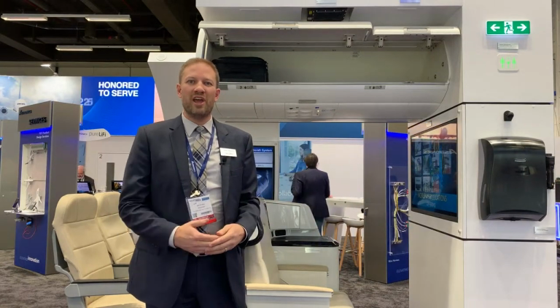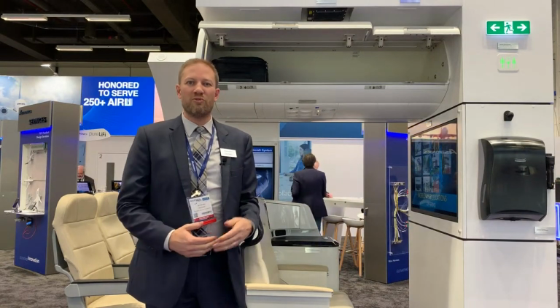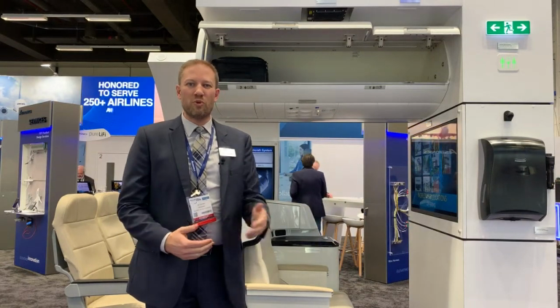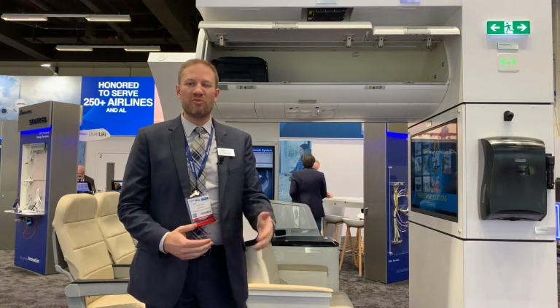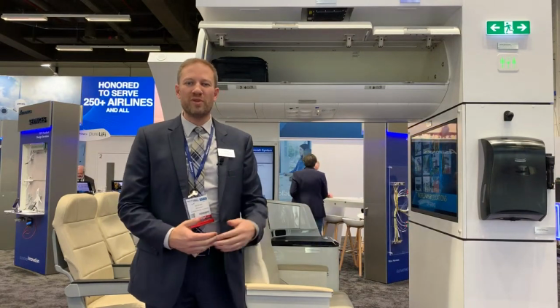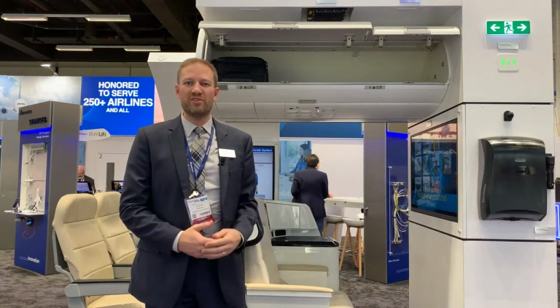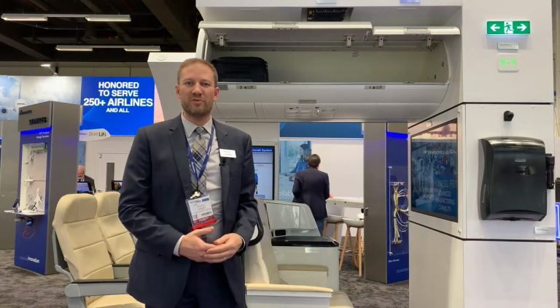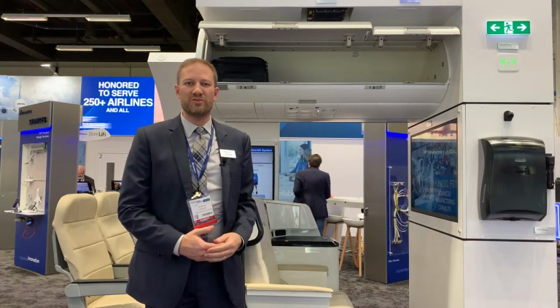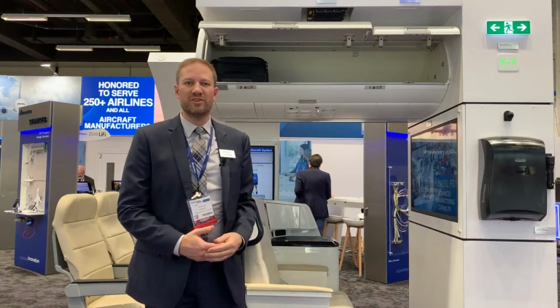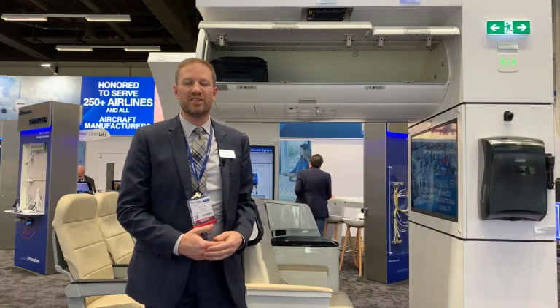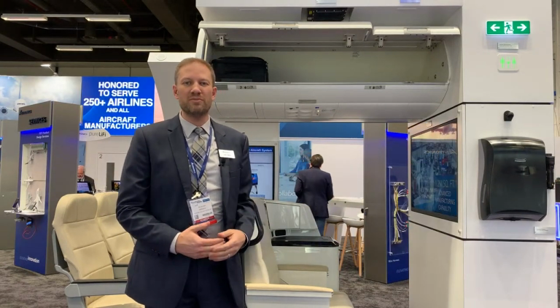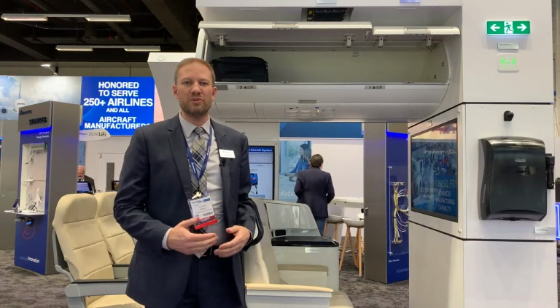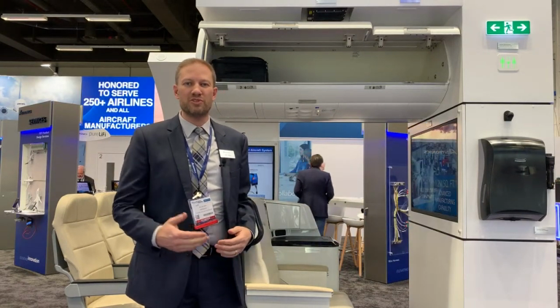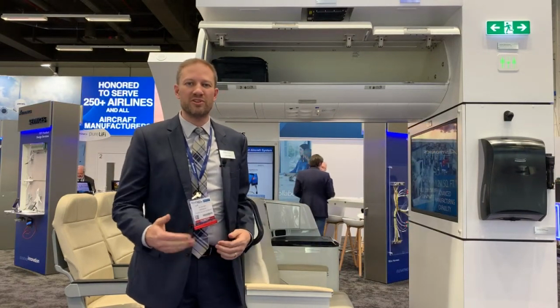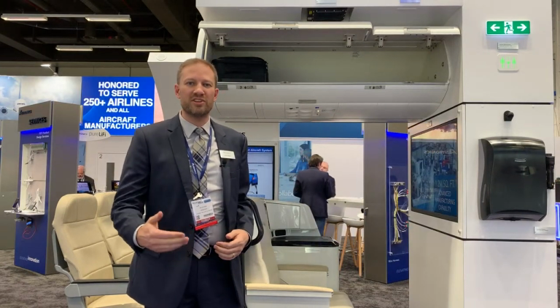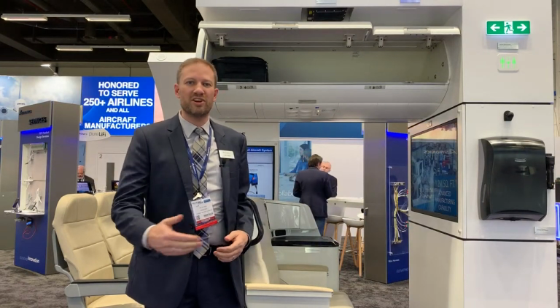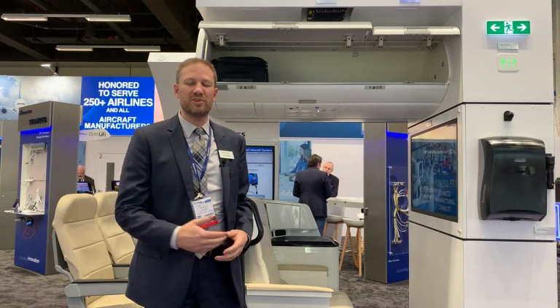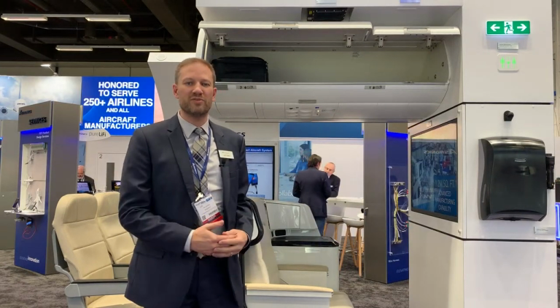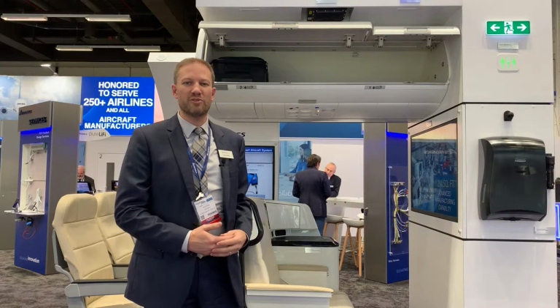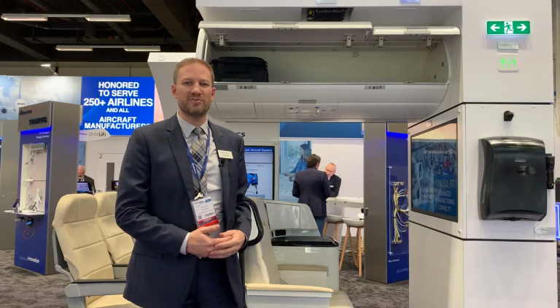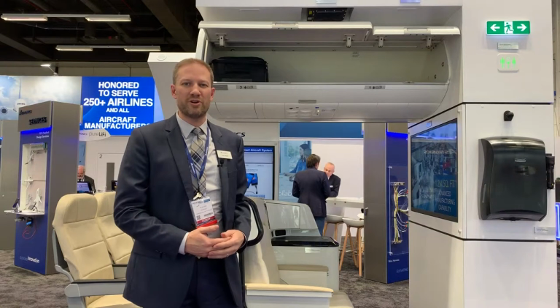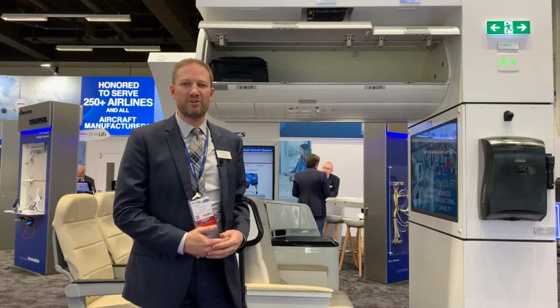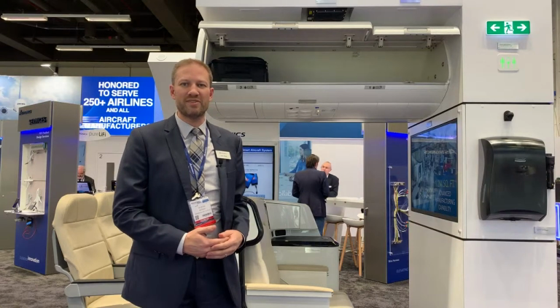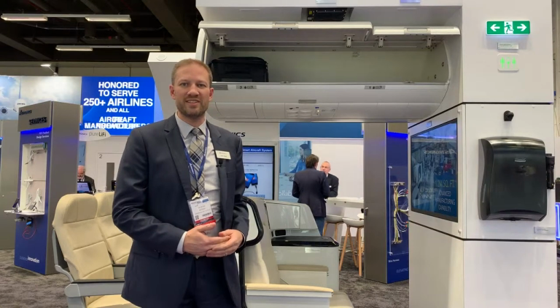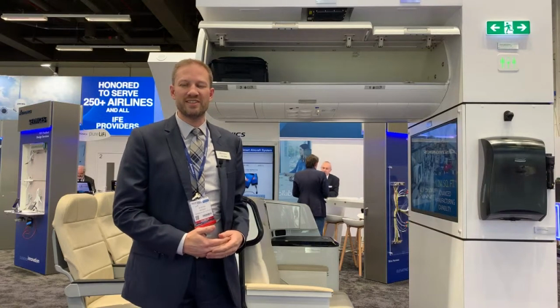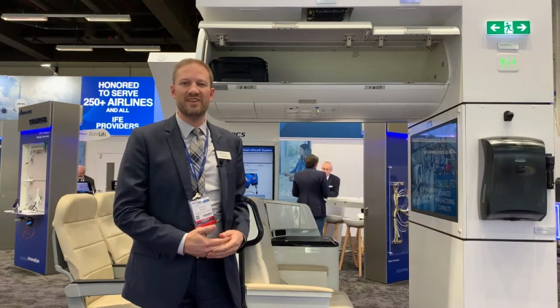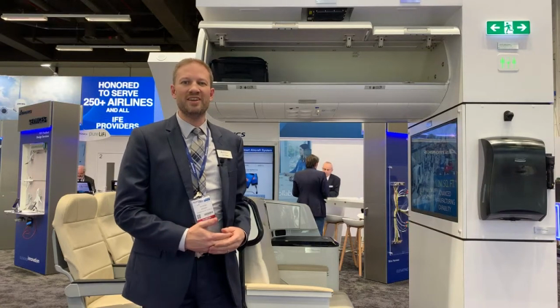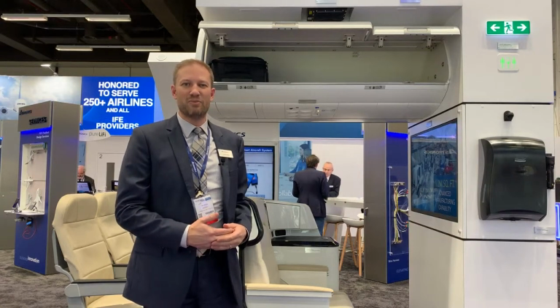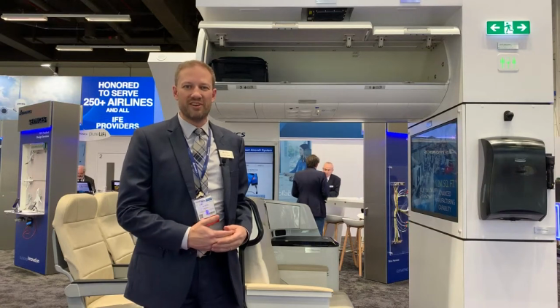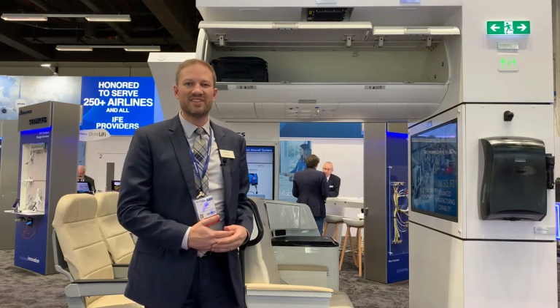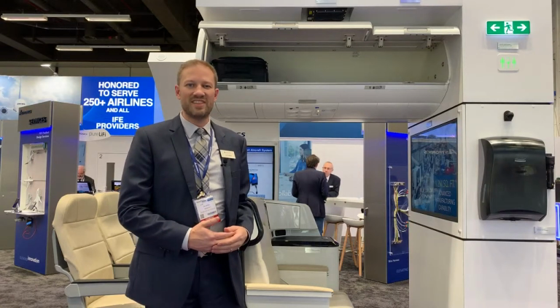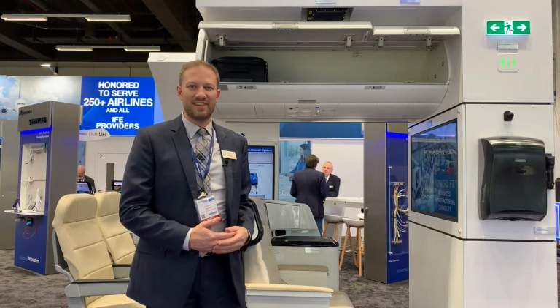For more information from Astronix, come to Astronix.com and look for our smart aircraft sensing products. Thank you.